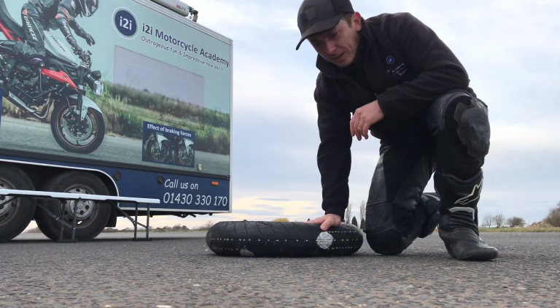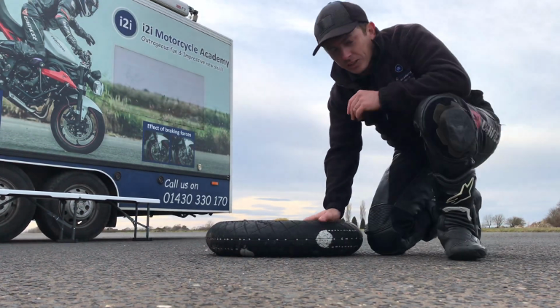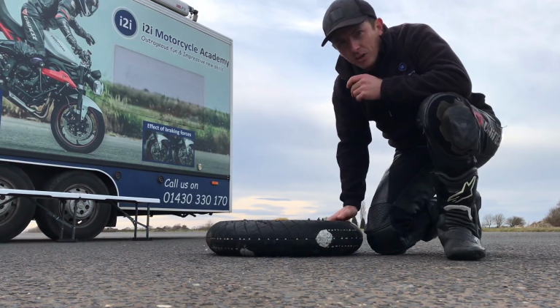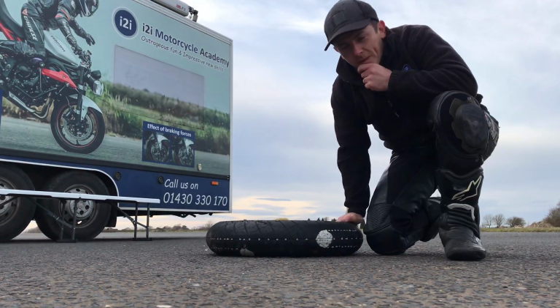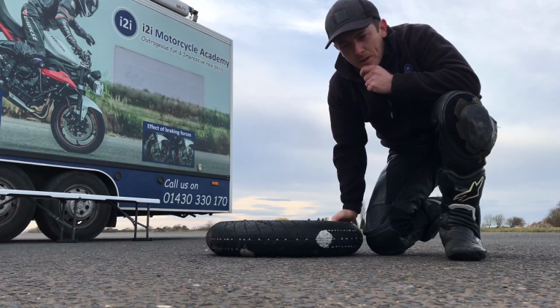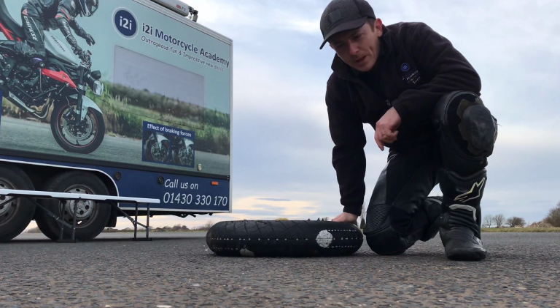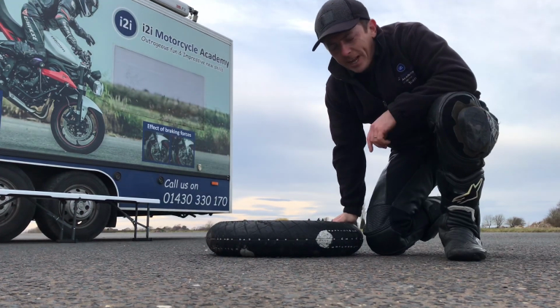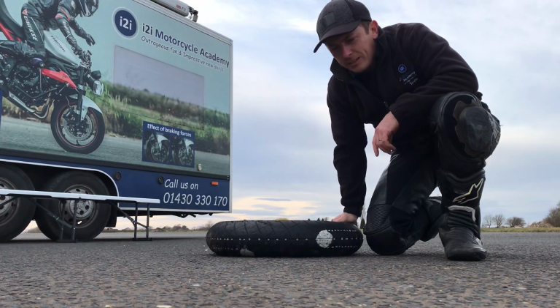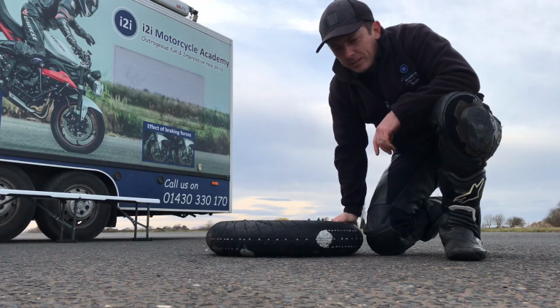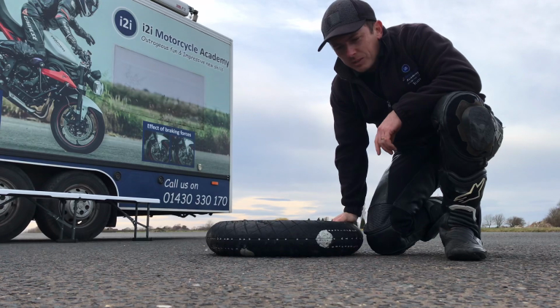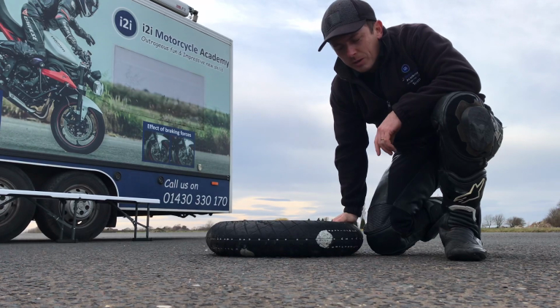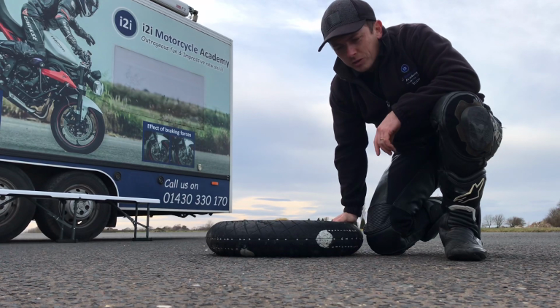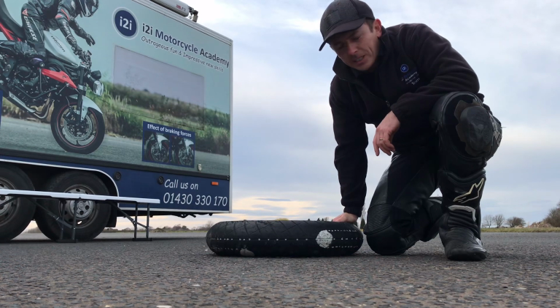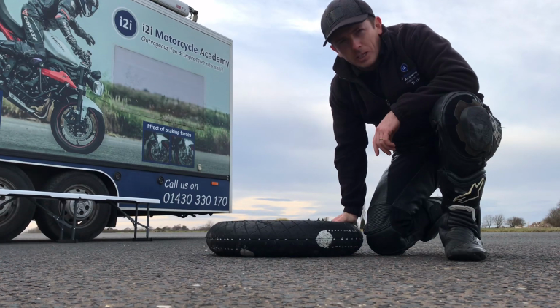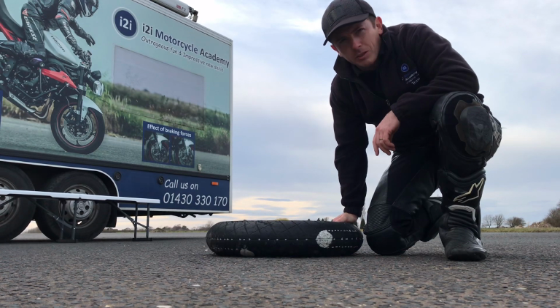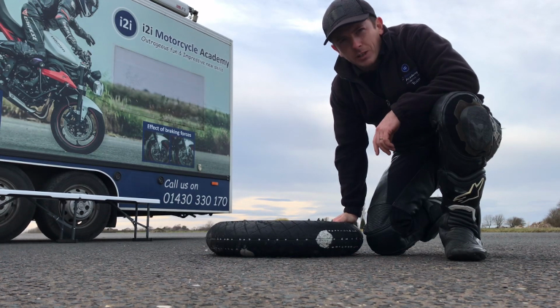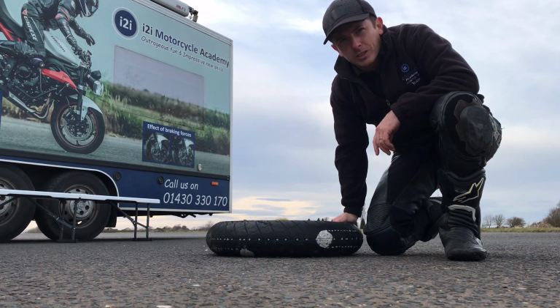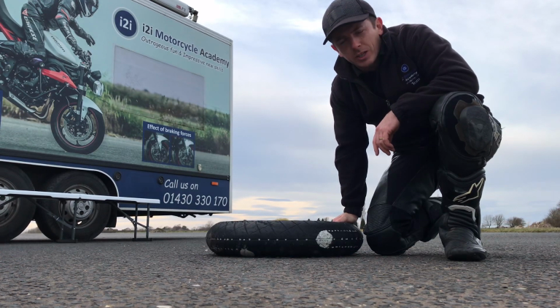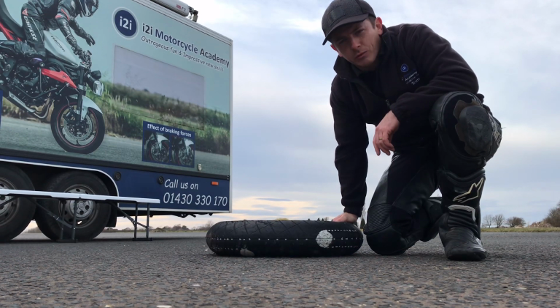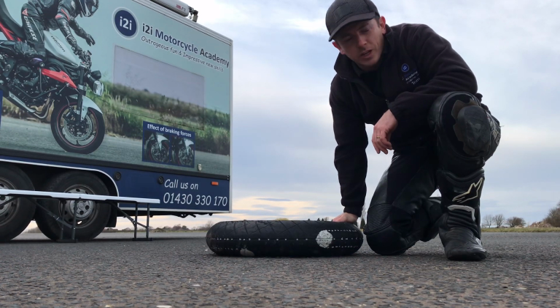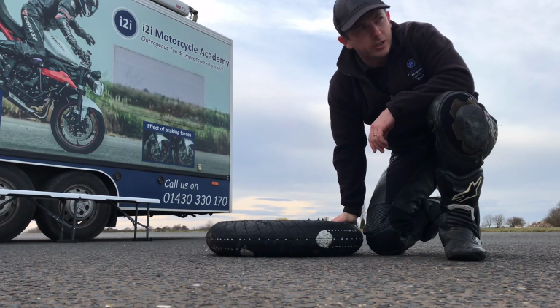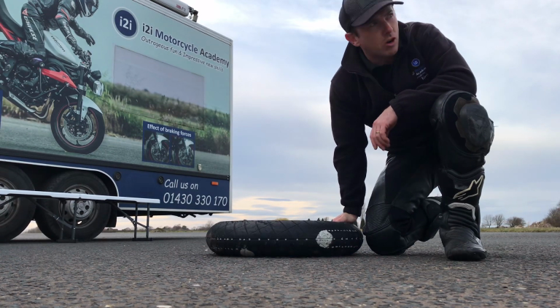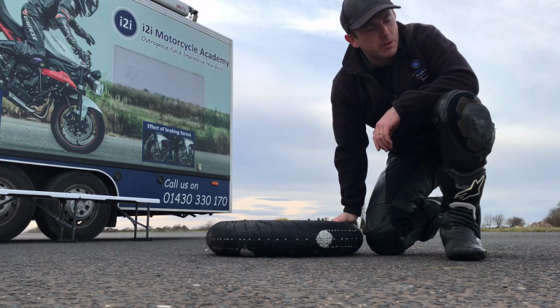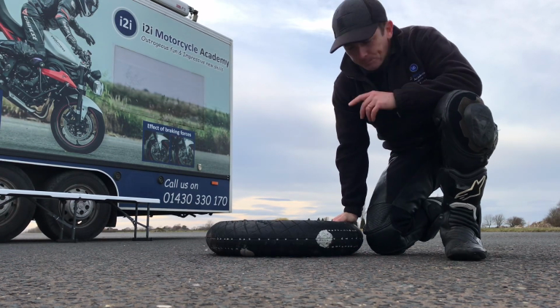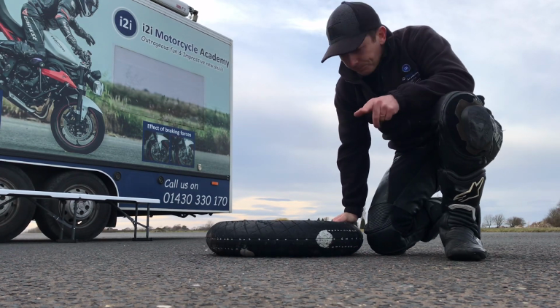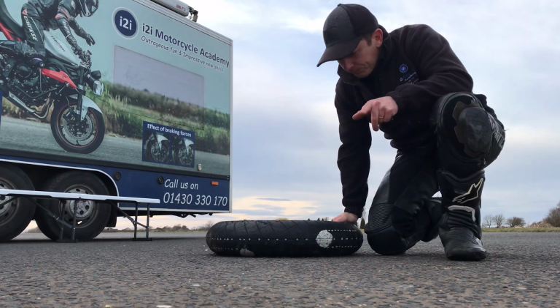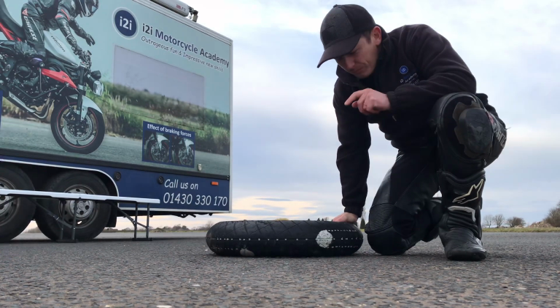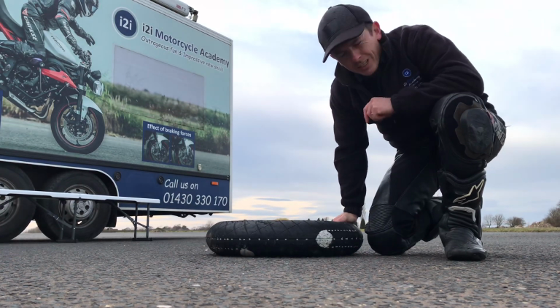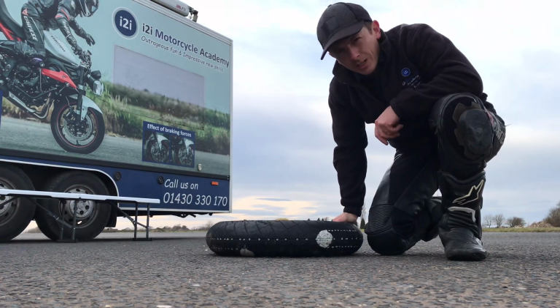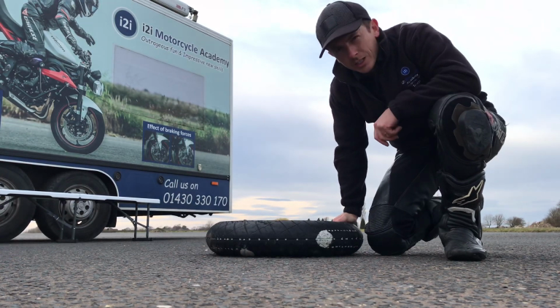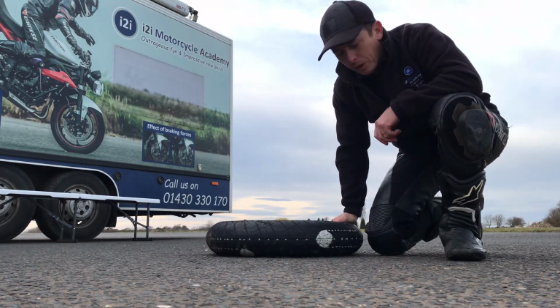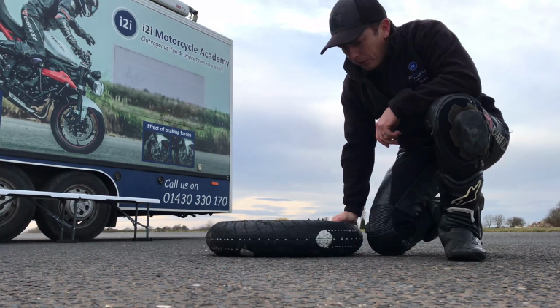How's it going? I'm back again at the I2I Motorcycle Academy at Ruffeth here near York. This is a quick one.